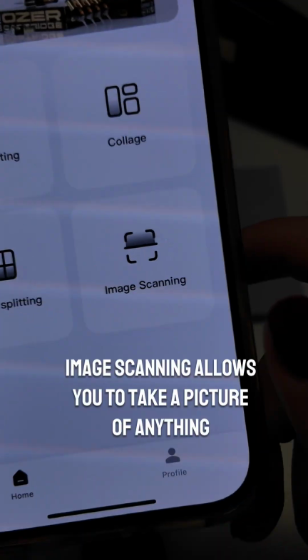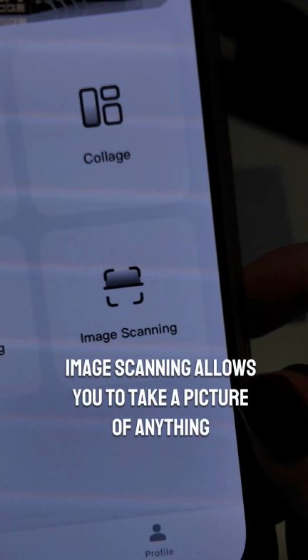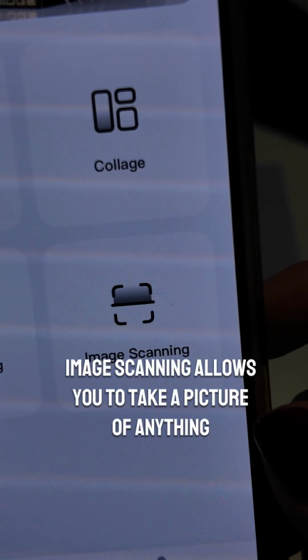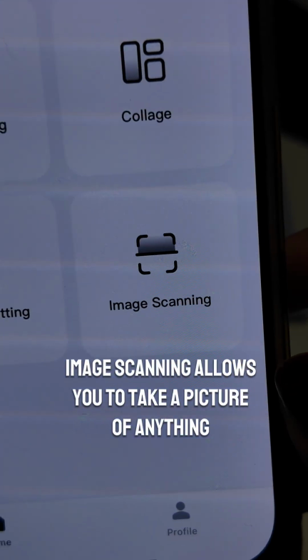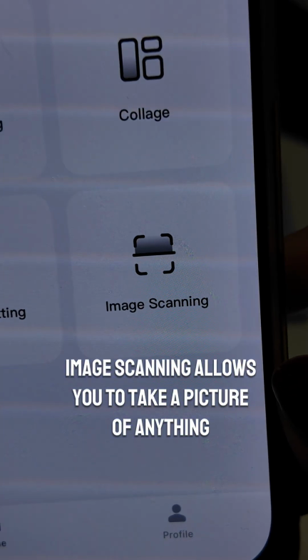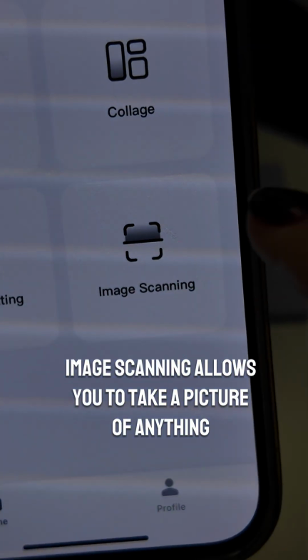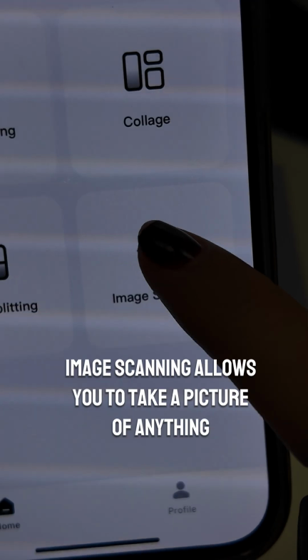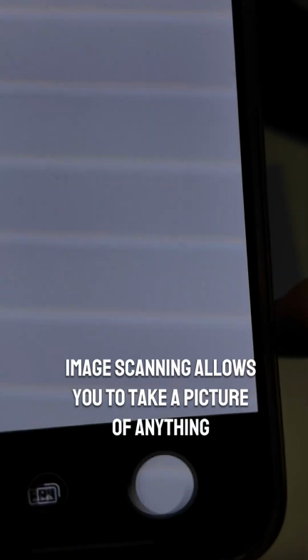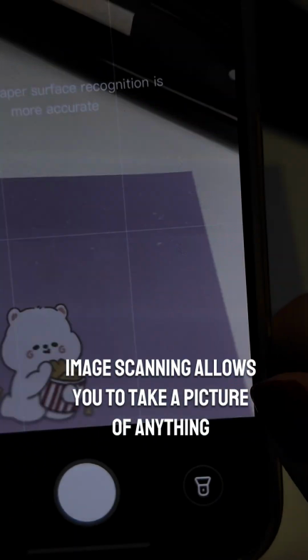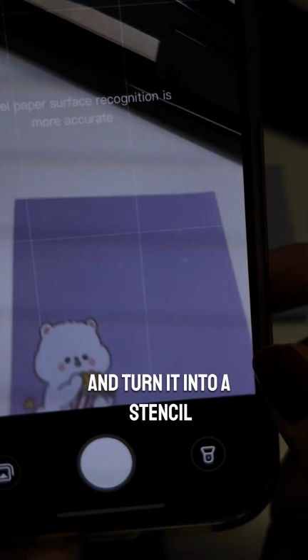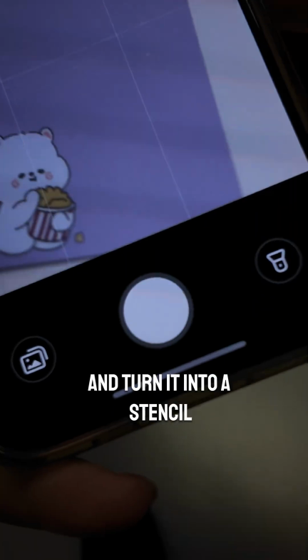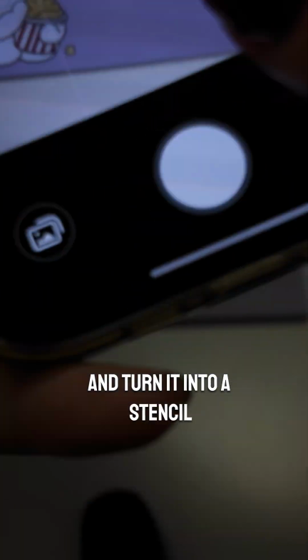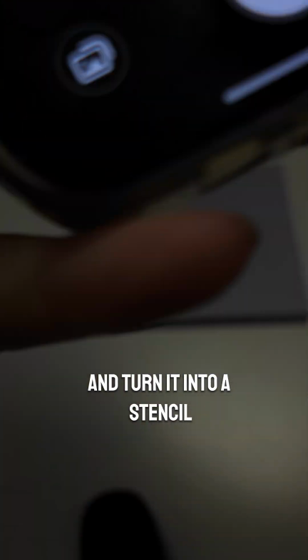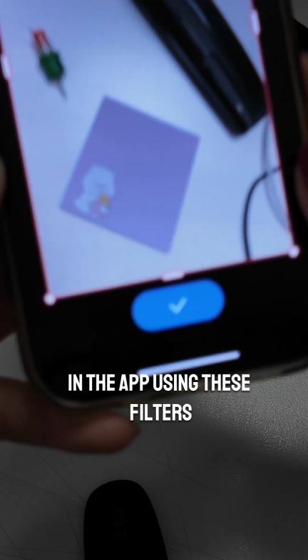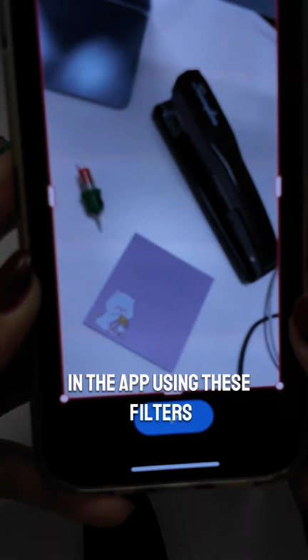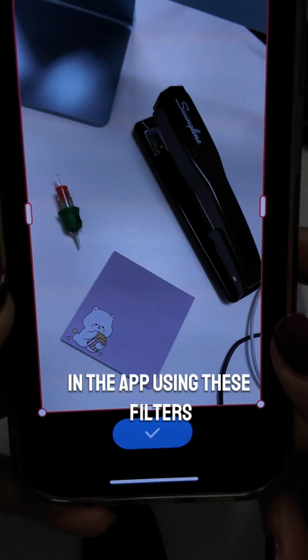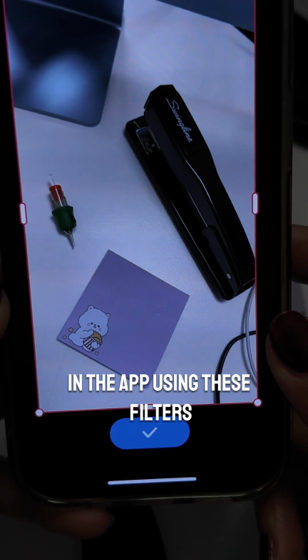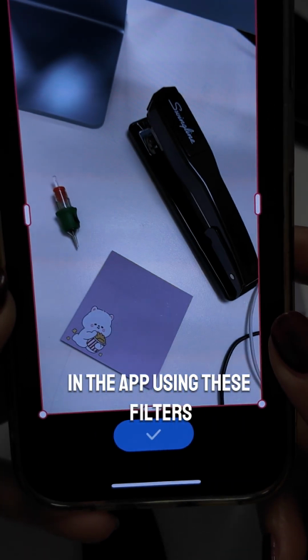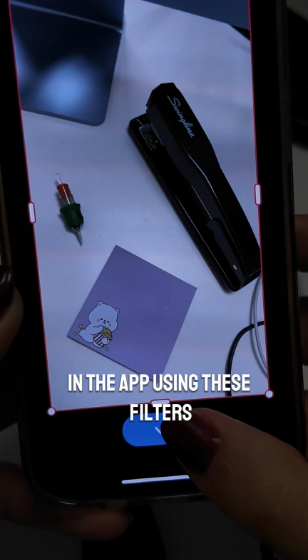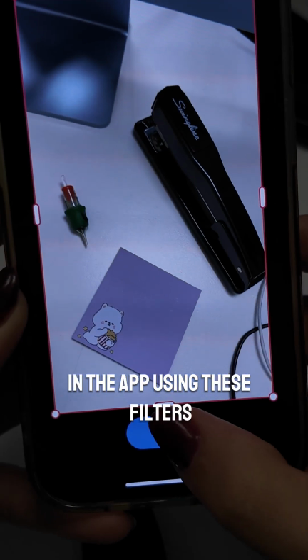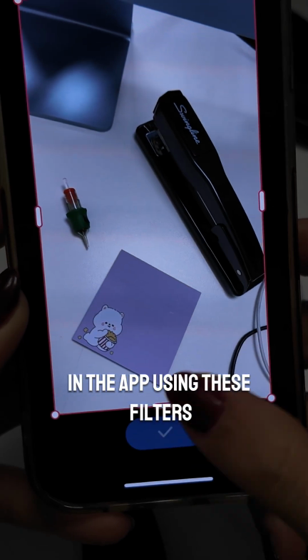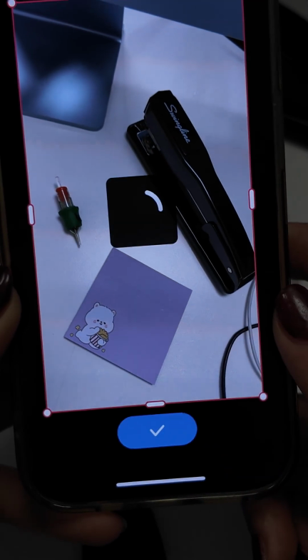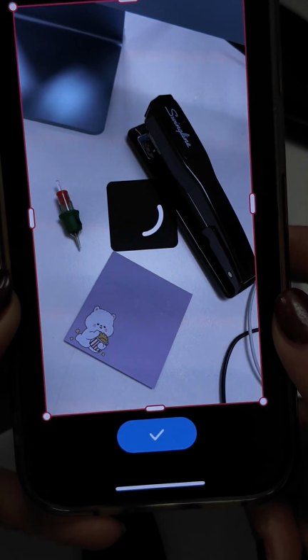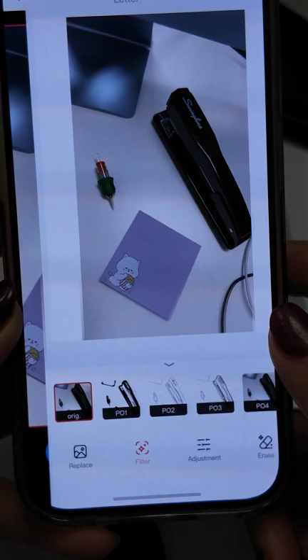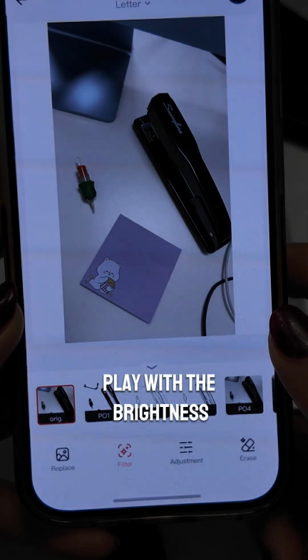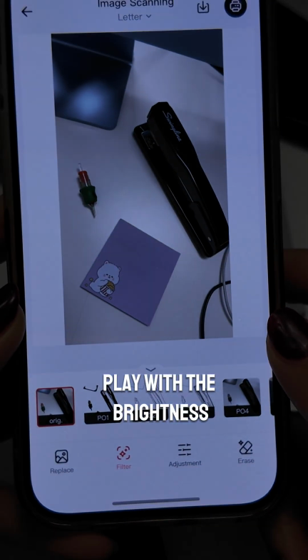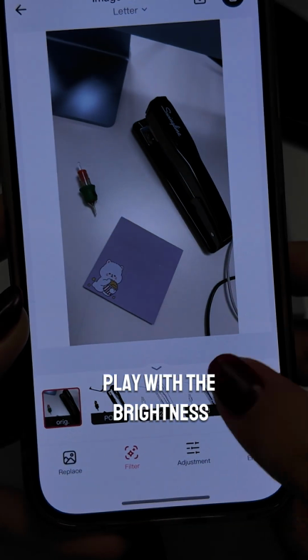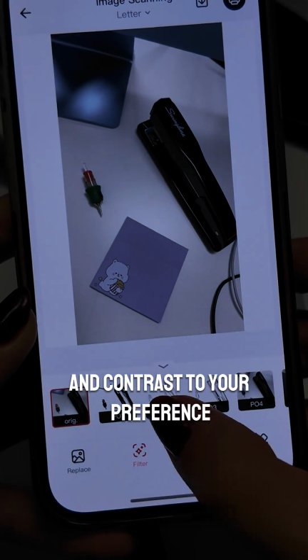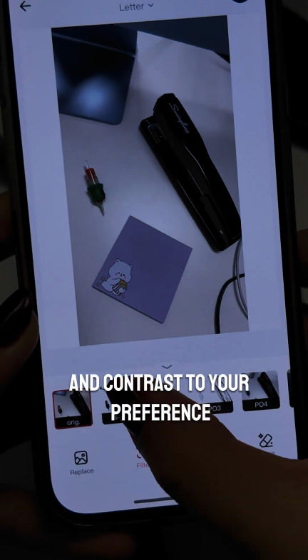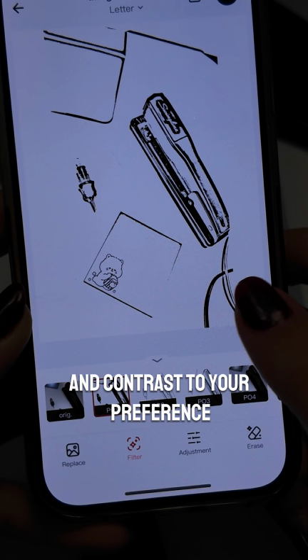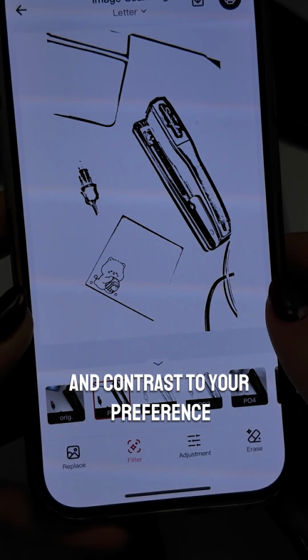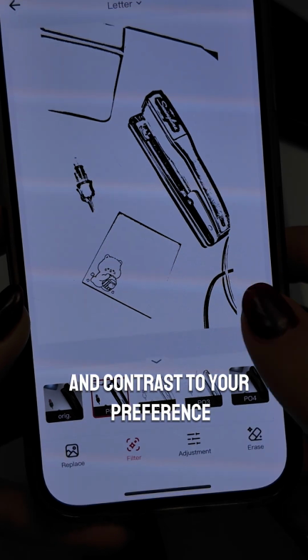Image scanning allows you to take a picture of anything and turn it into a stencil in the app using these filters. Play with the brightness and contrast to your preference.